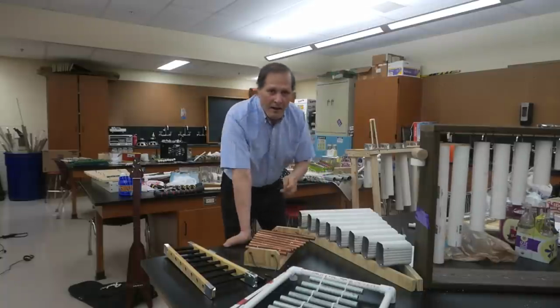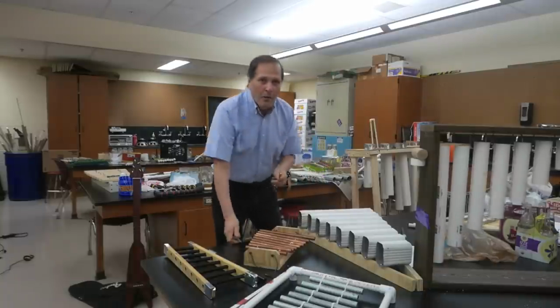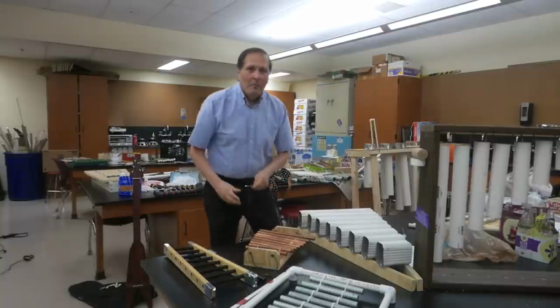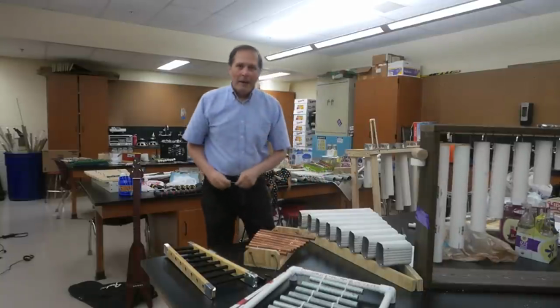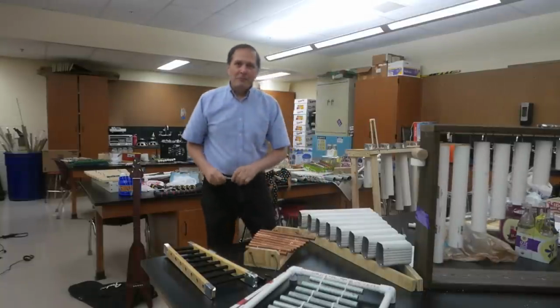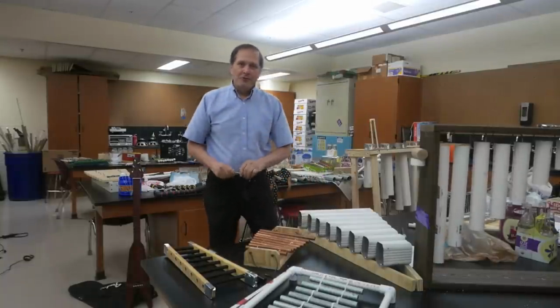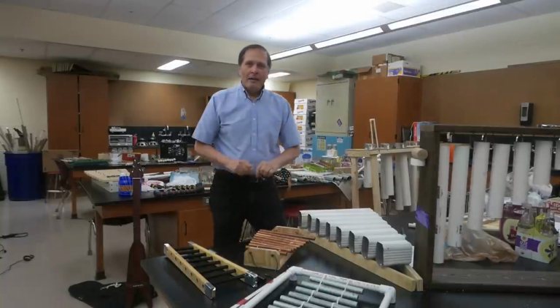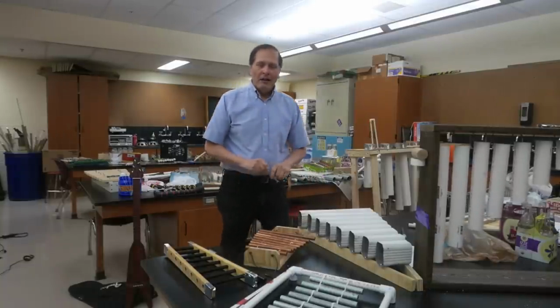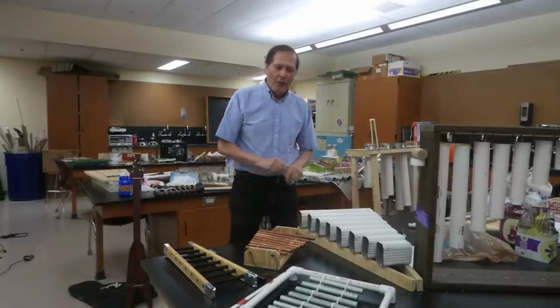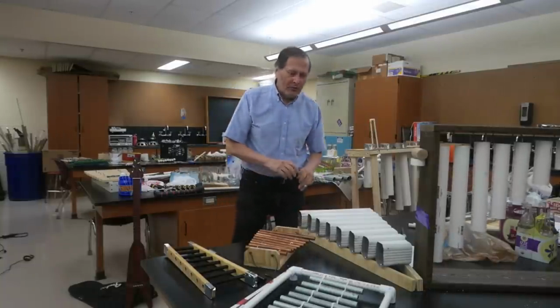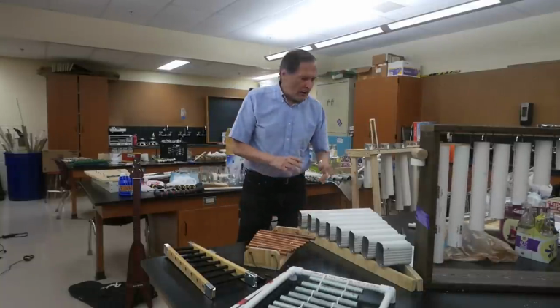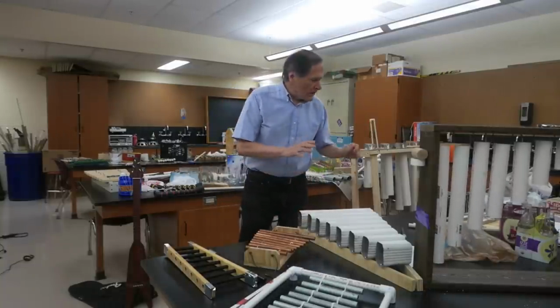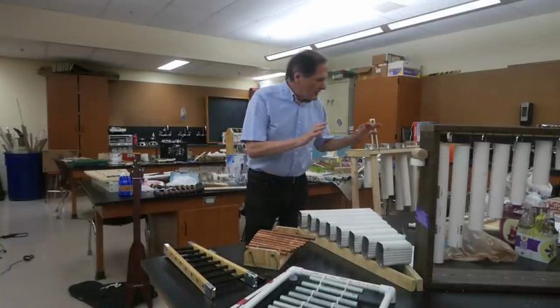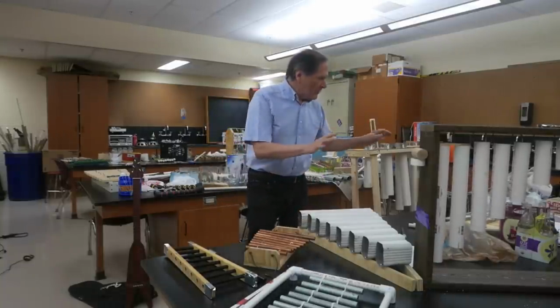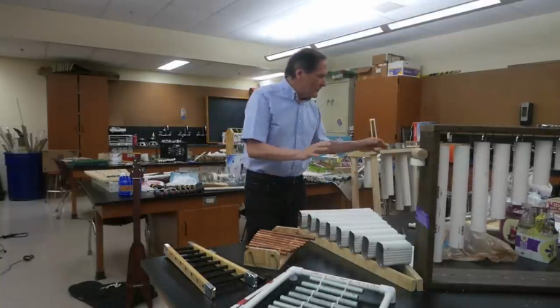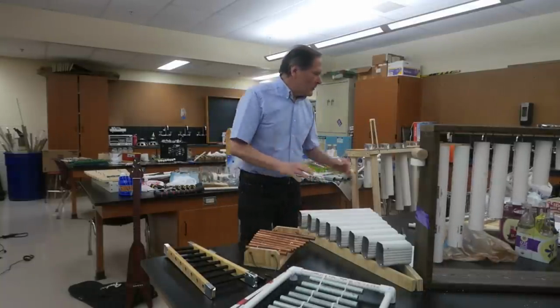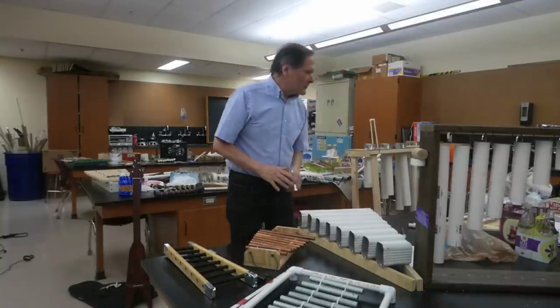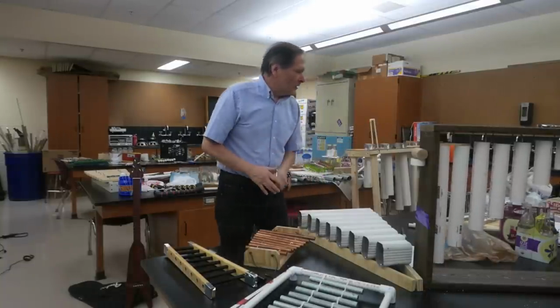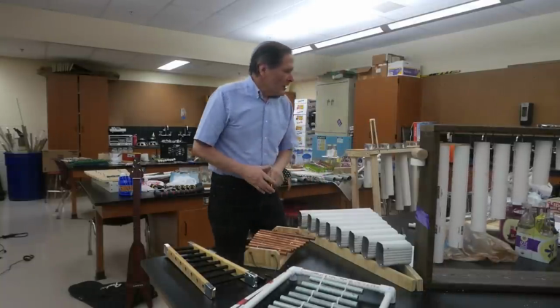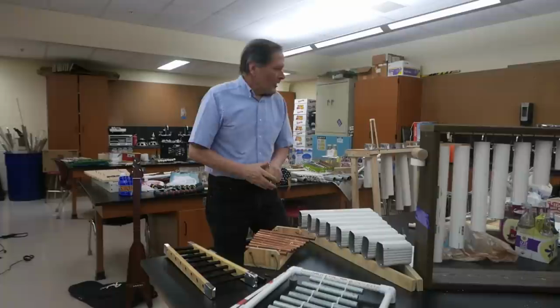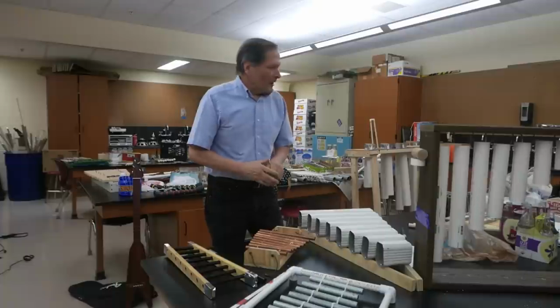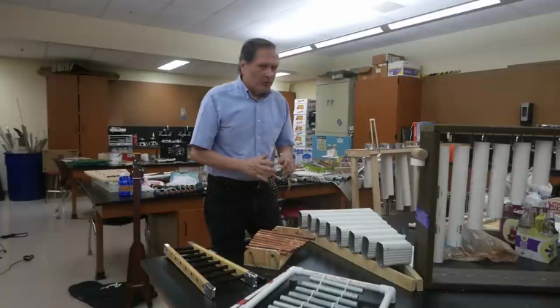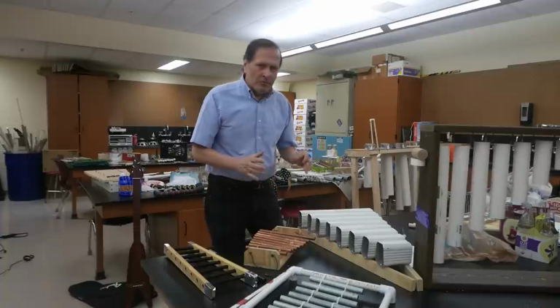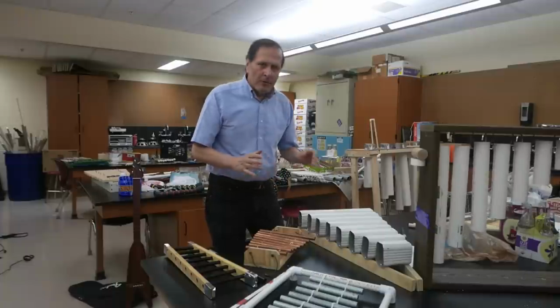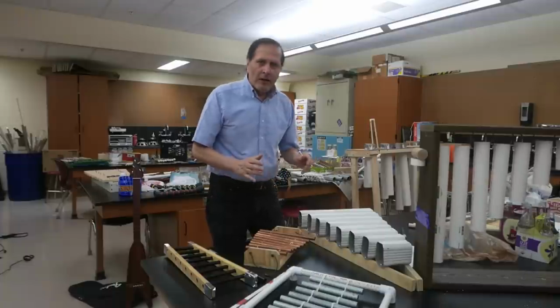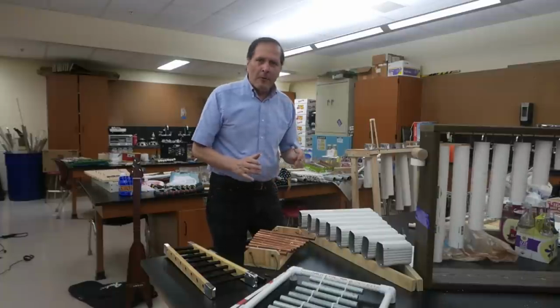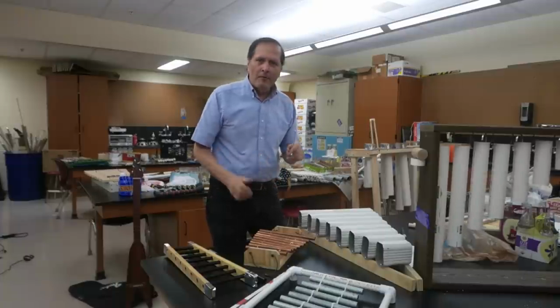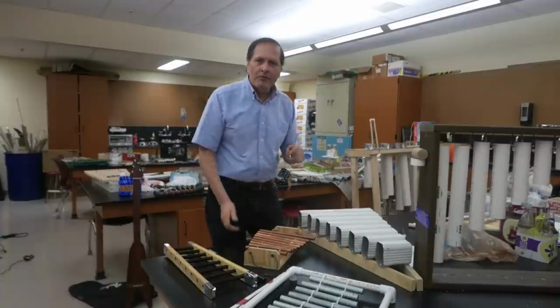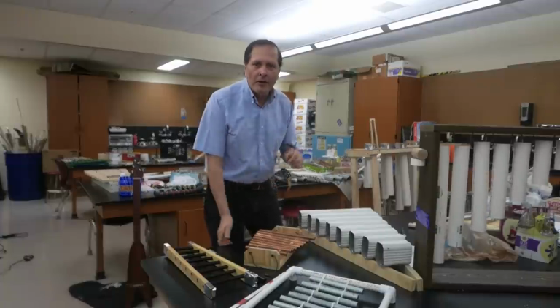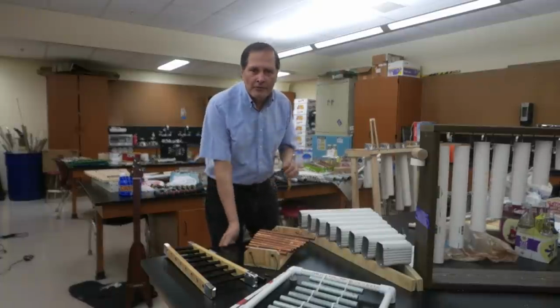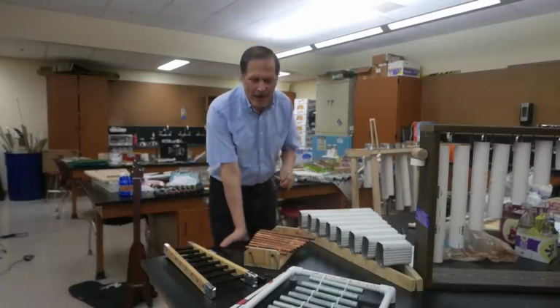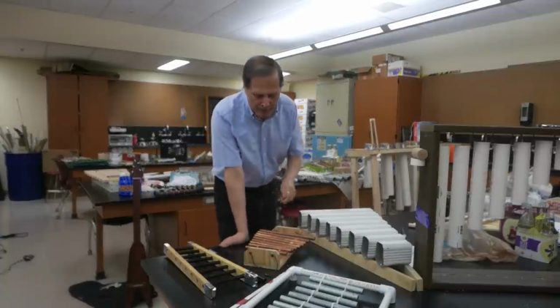Hello, my name is Bruce Shea, and today I thought we'd take a look at some of the instruments that my students built as part of our study in sound.